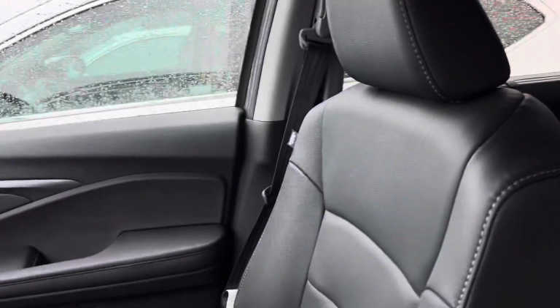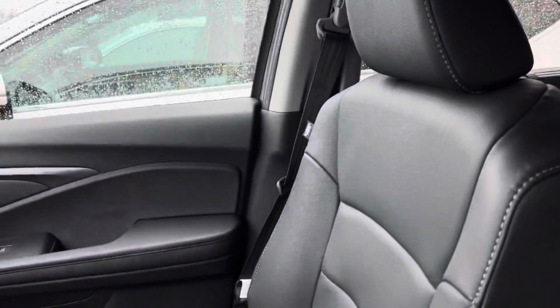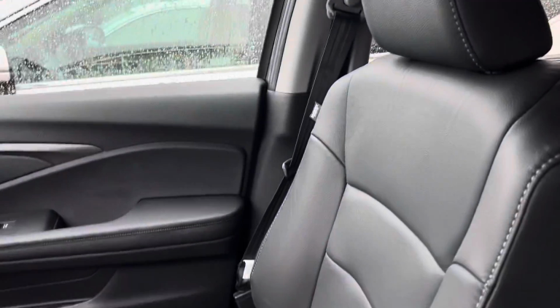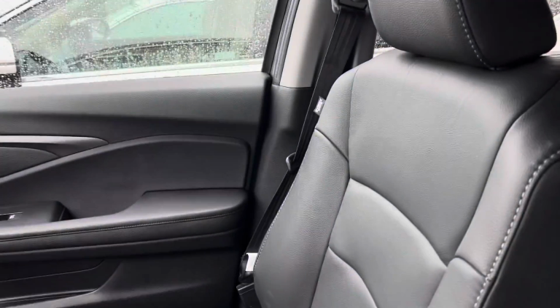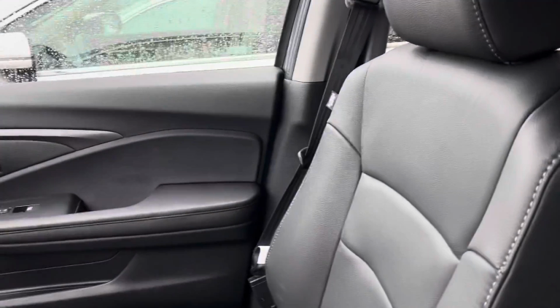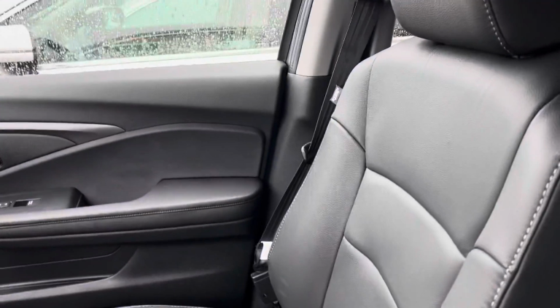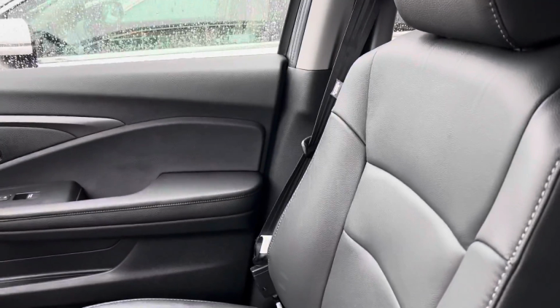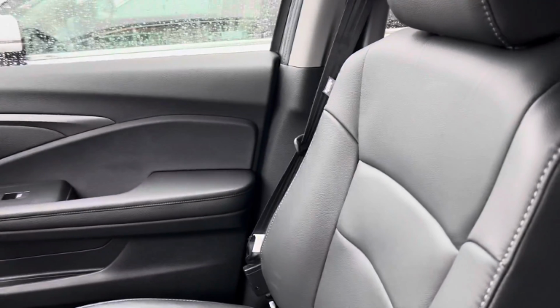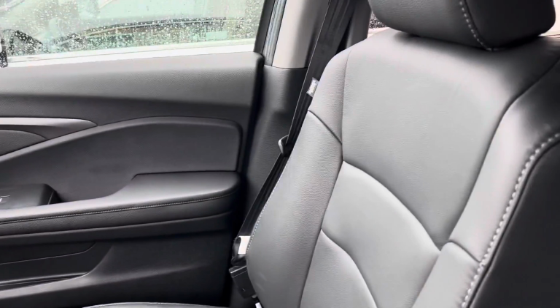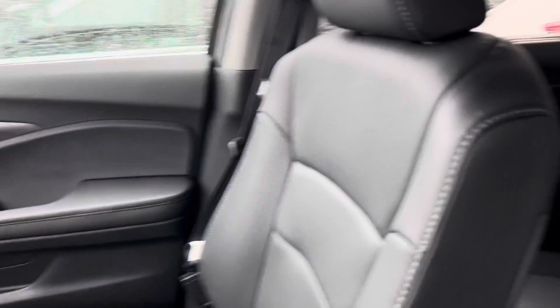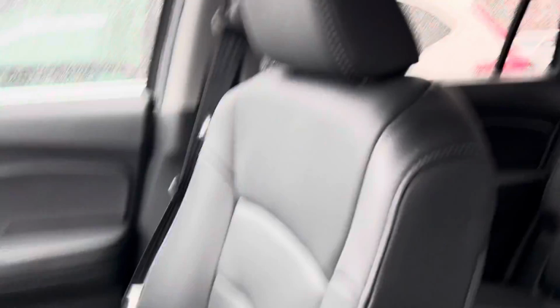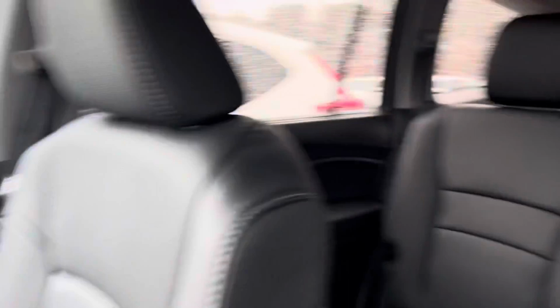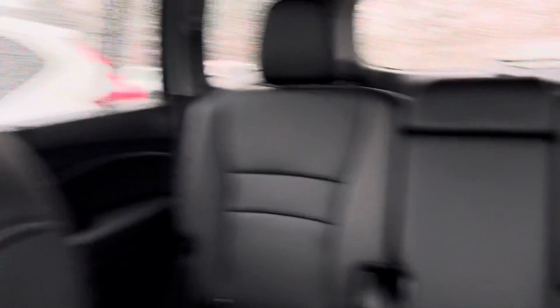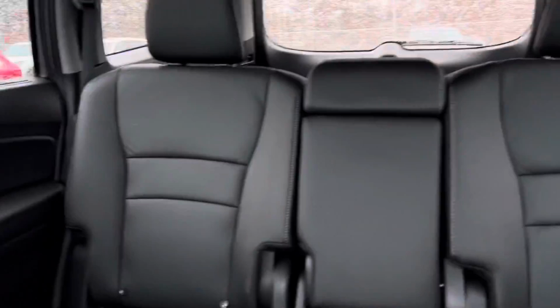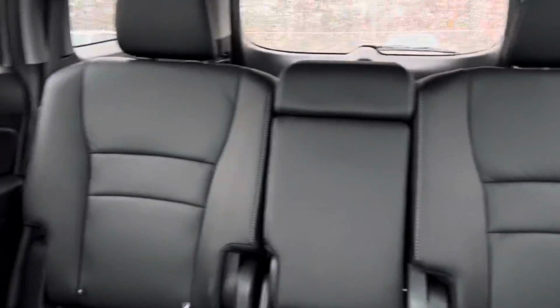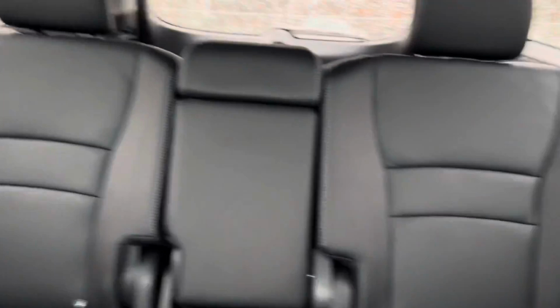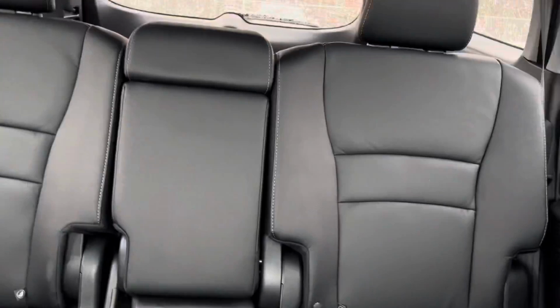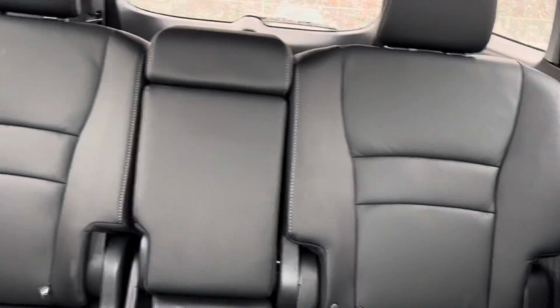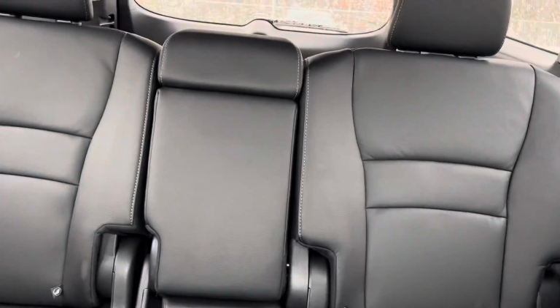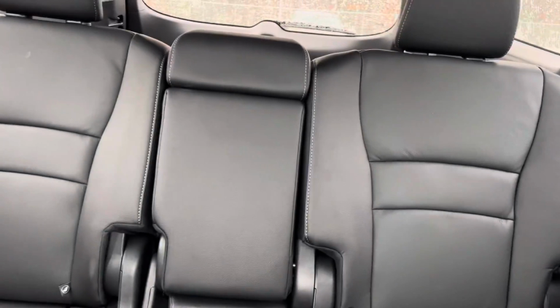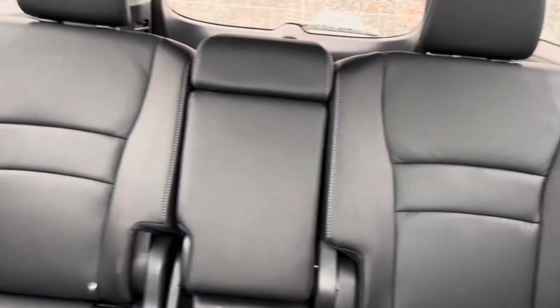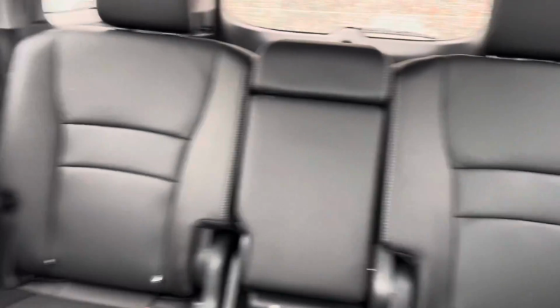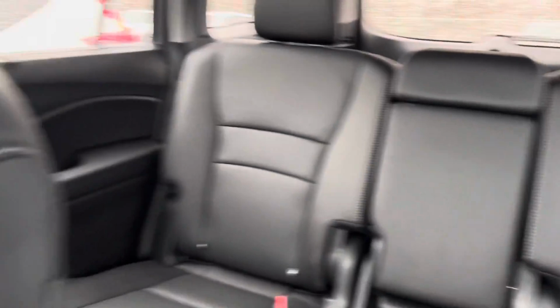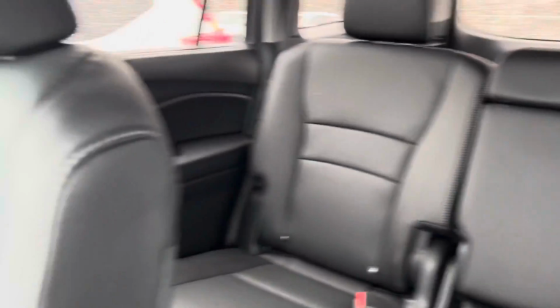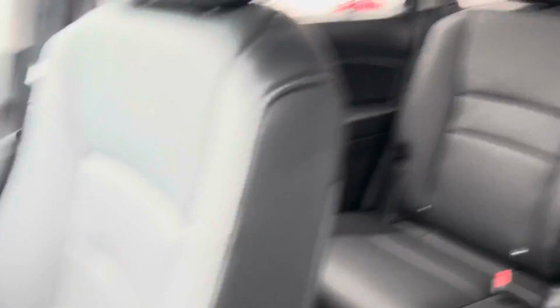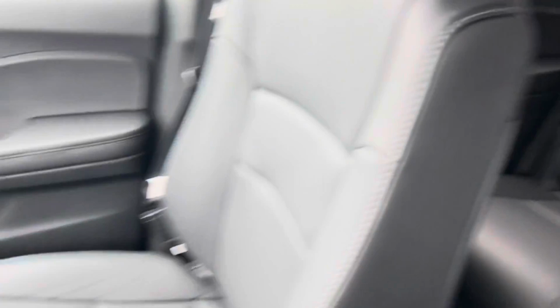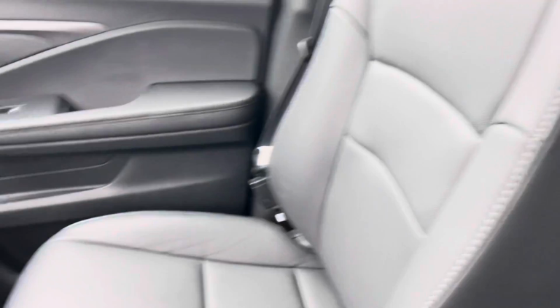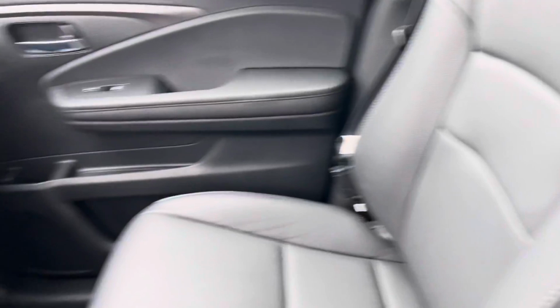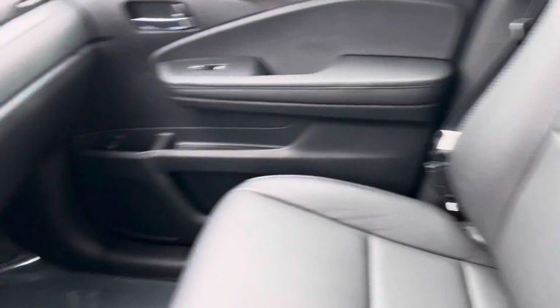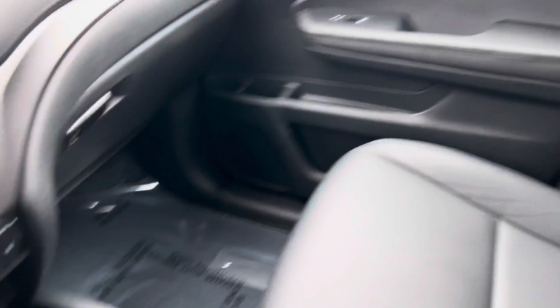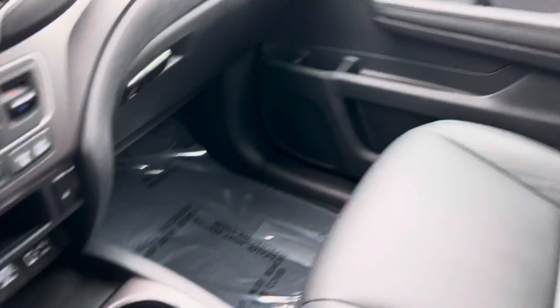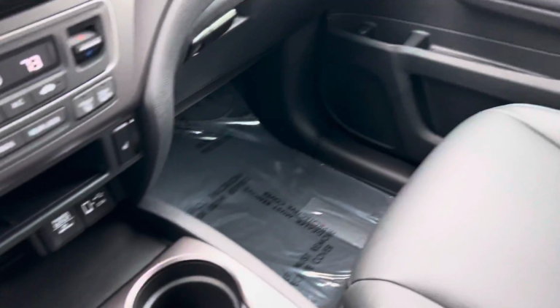I'll take my hood off so I can see, and here's your rear seat. Heated front seats.